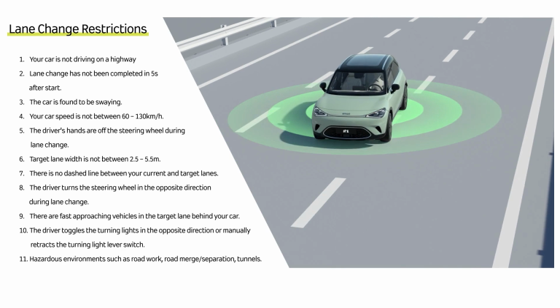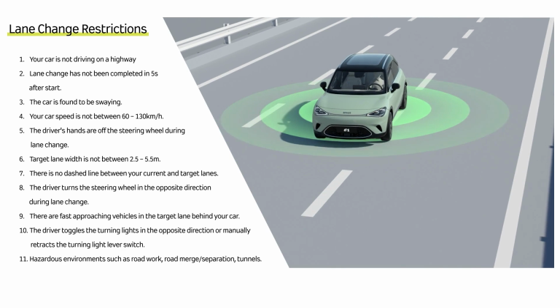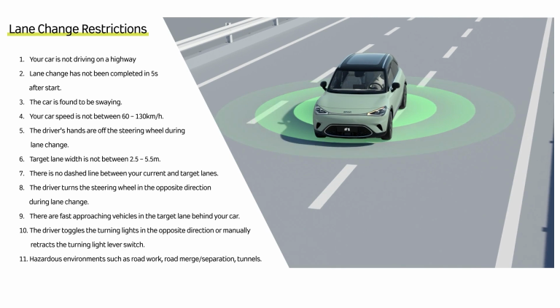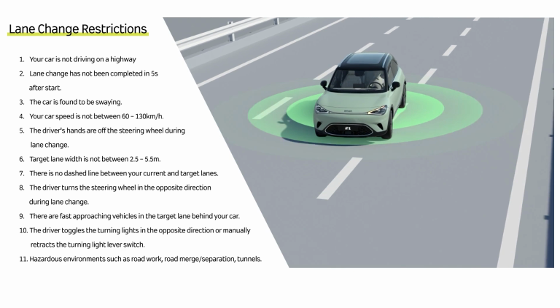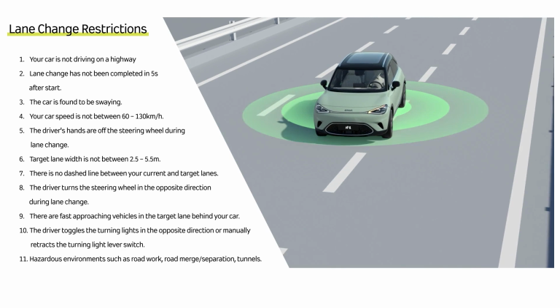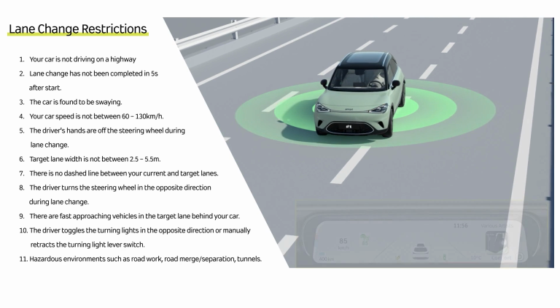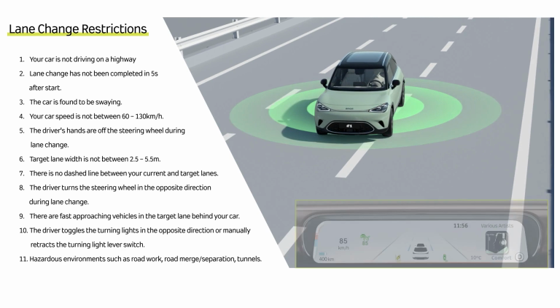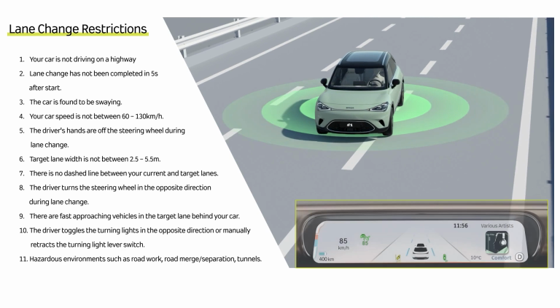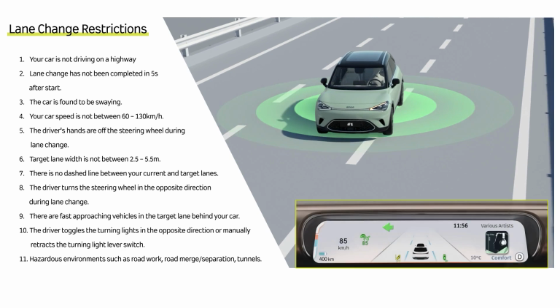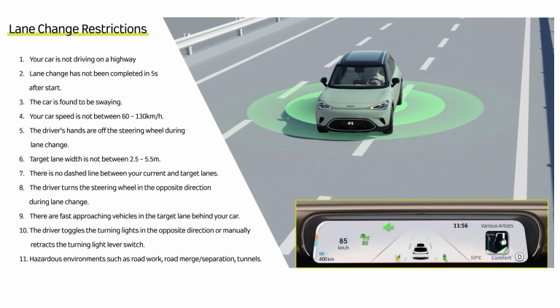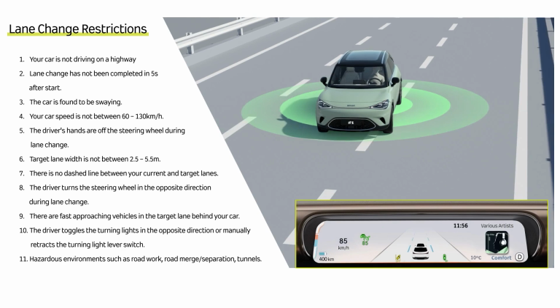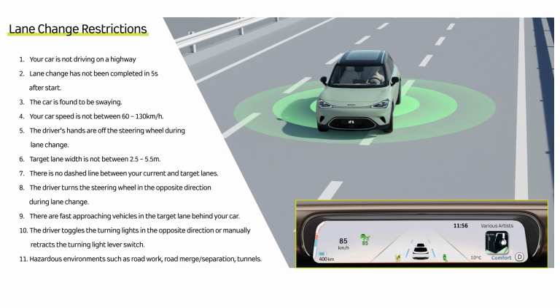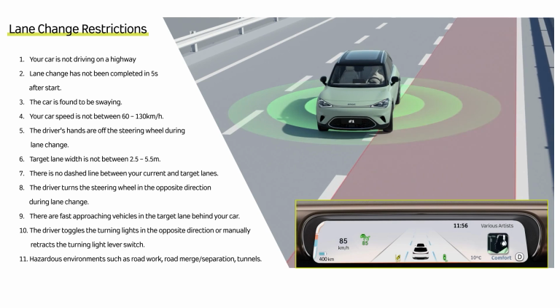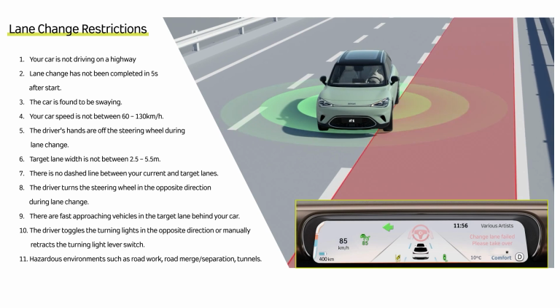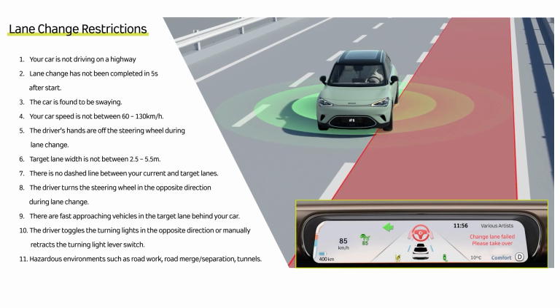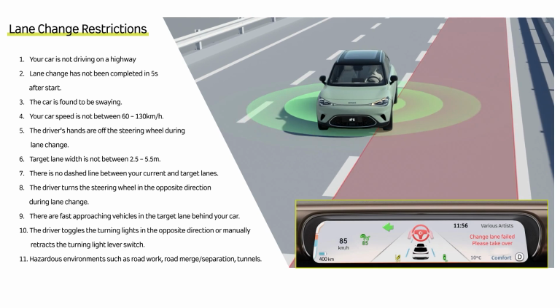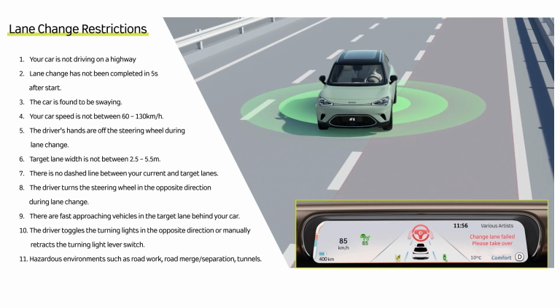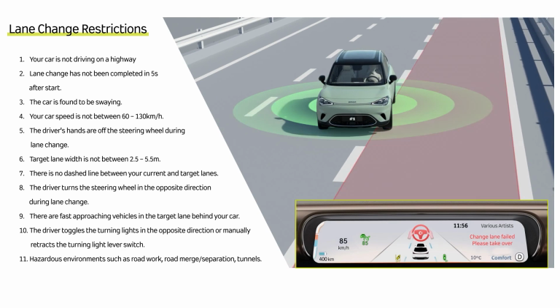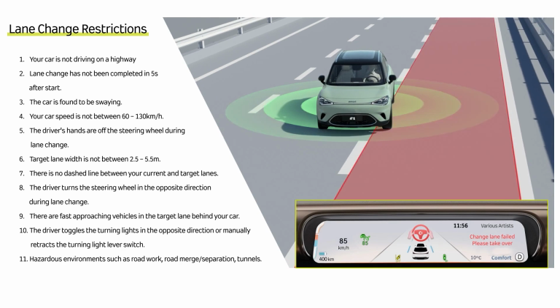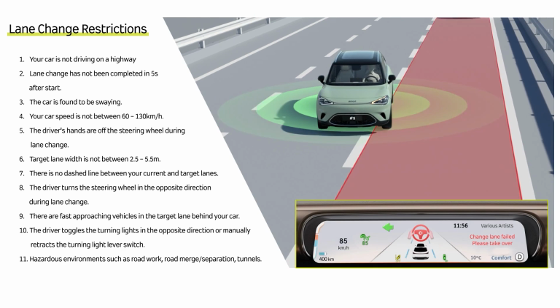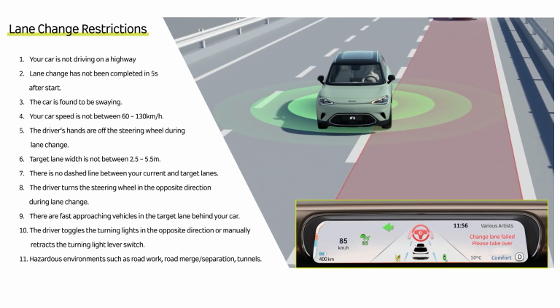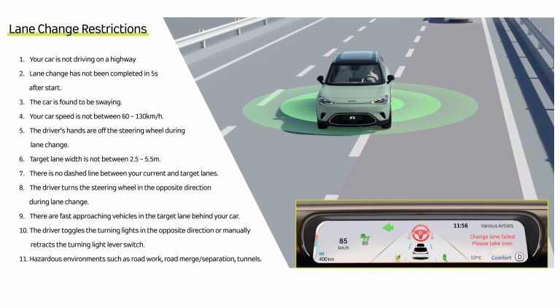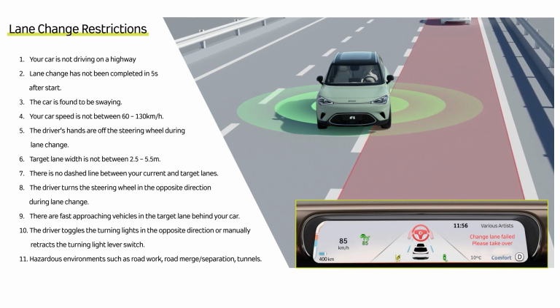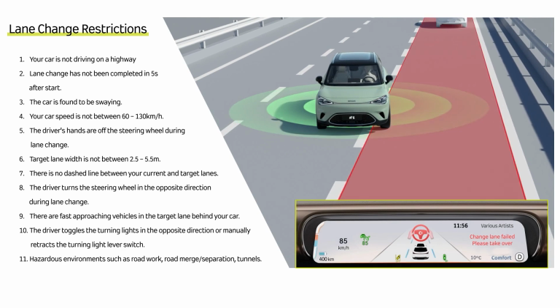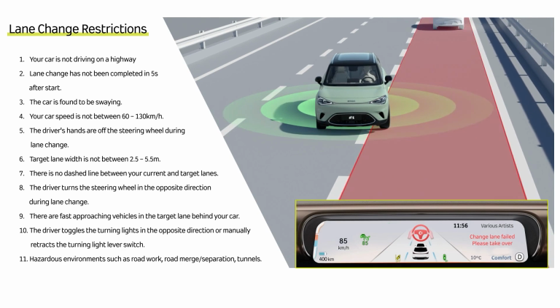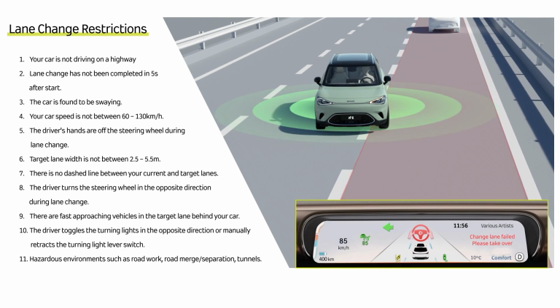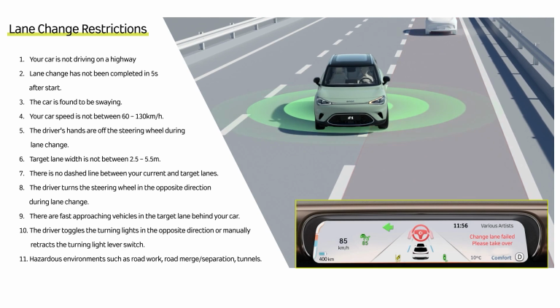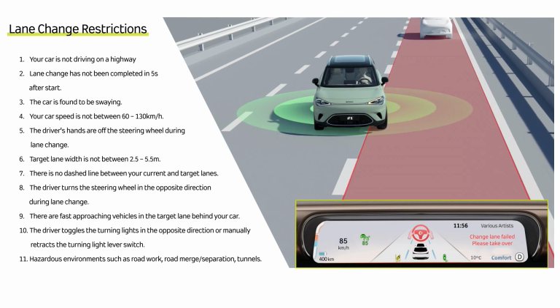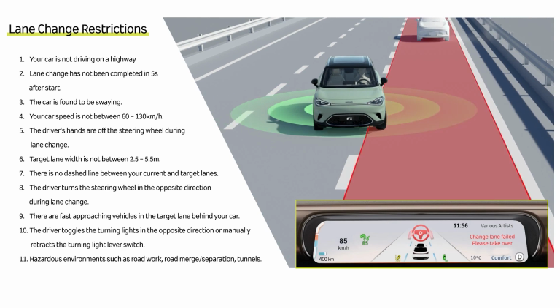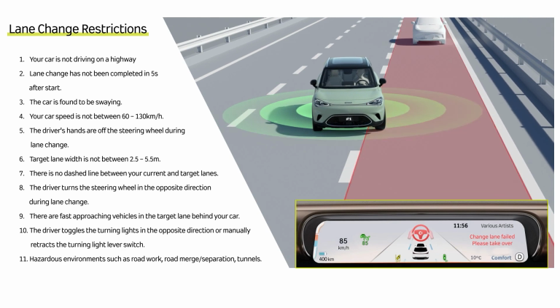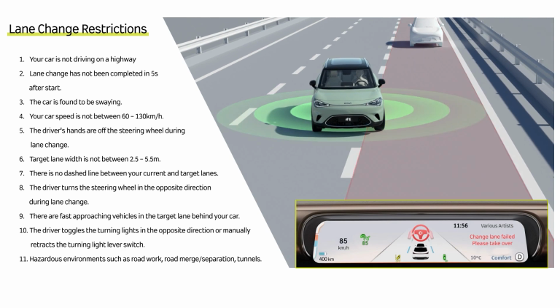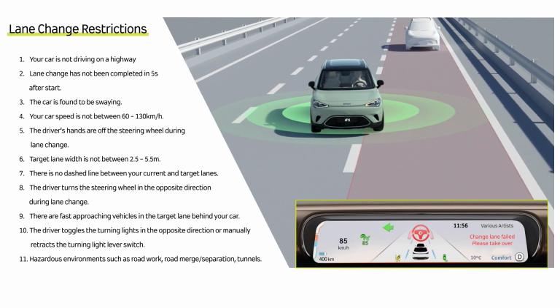If the front wheels have crossed the line but the rear wheels have not when any of the restrictions are triggered, you will be notified that the lane change failed and you will take control of the vehicle for this lane change.